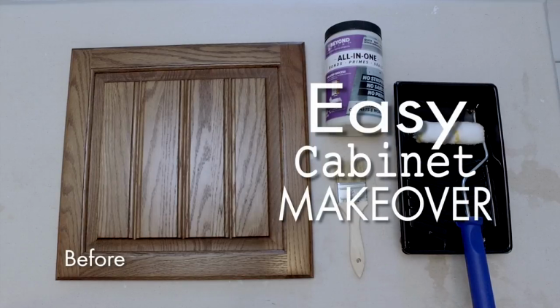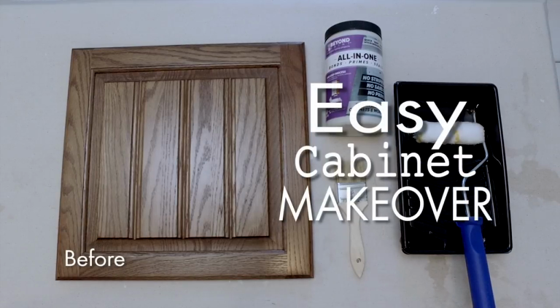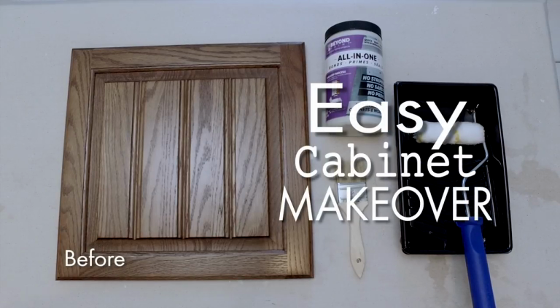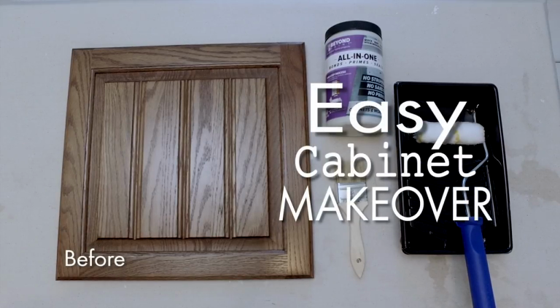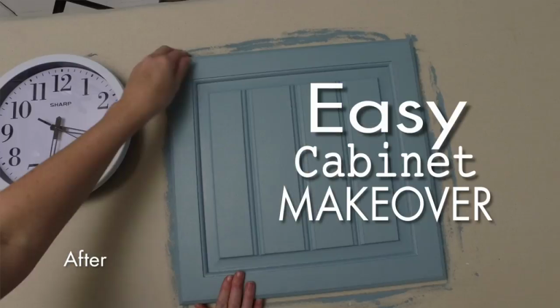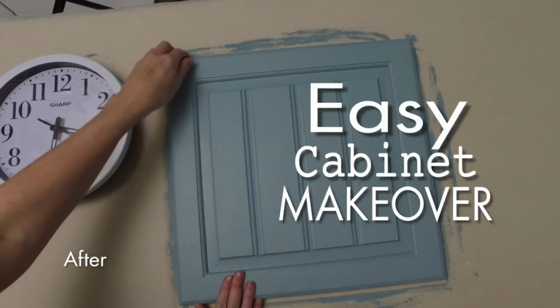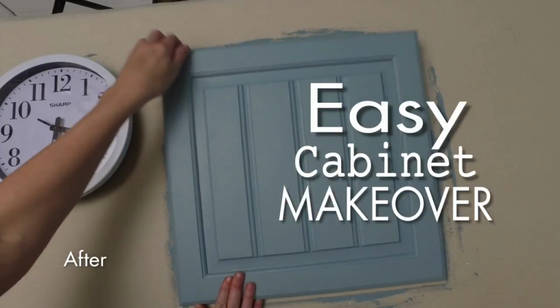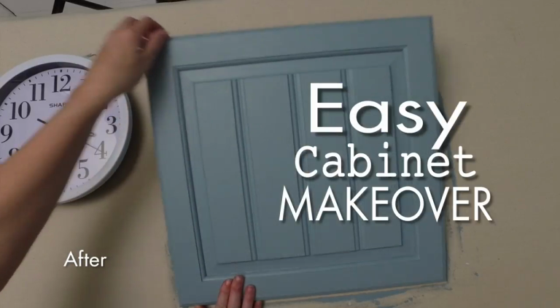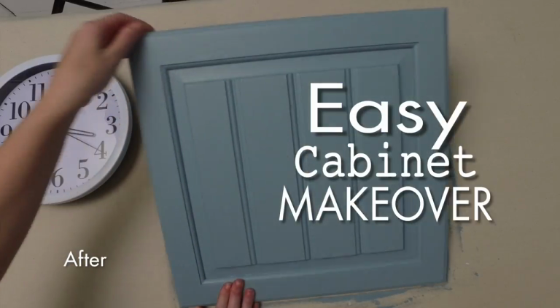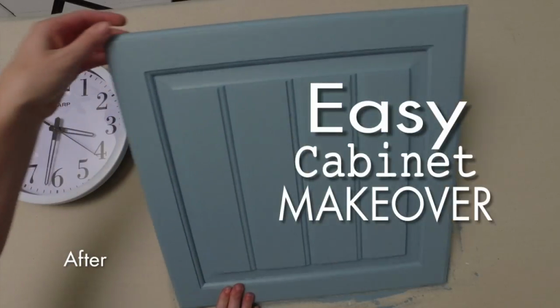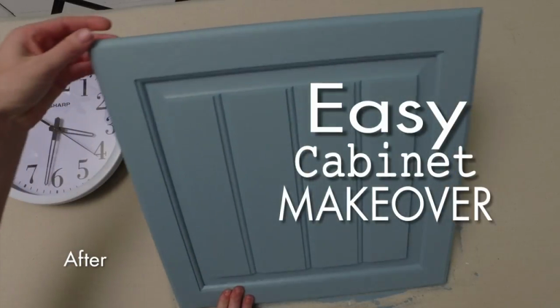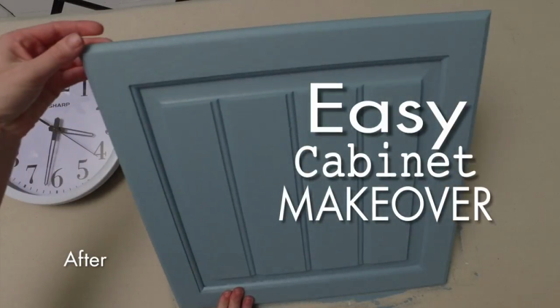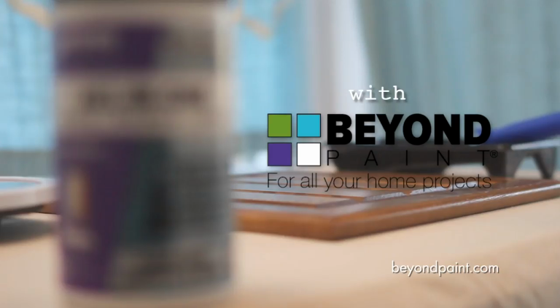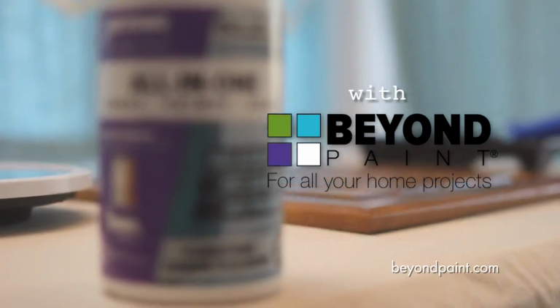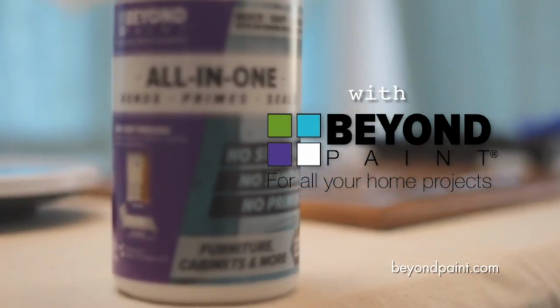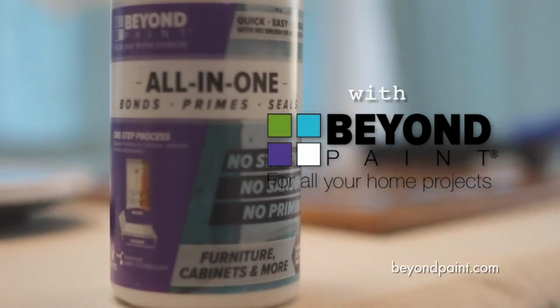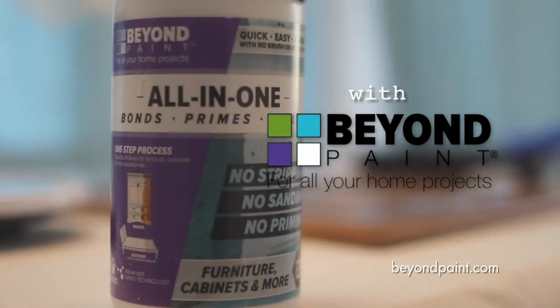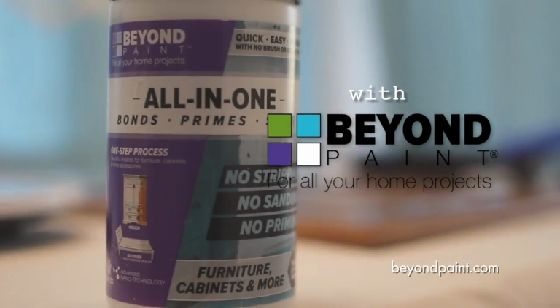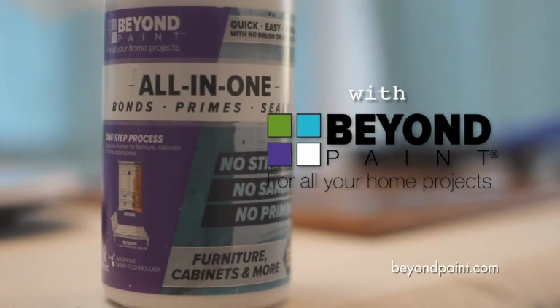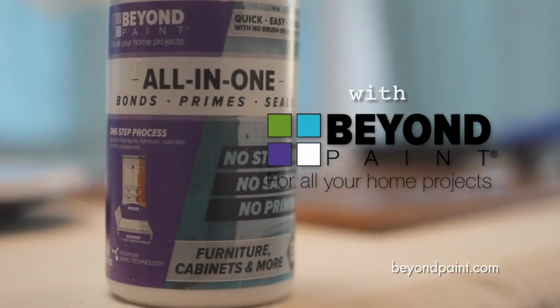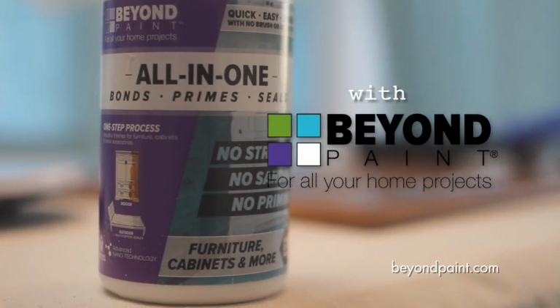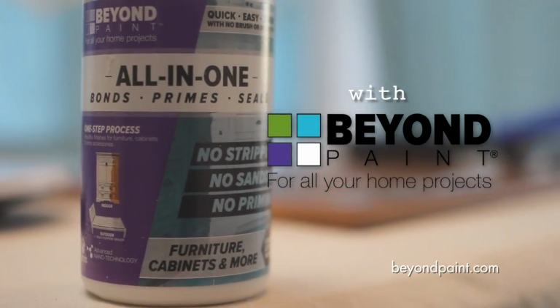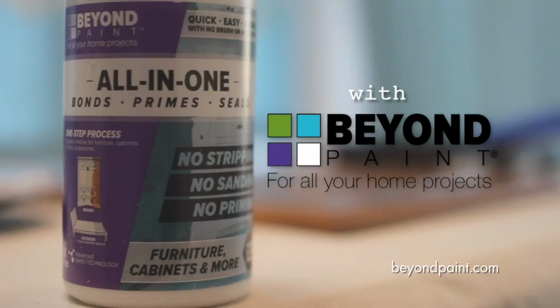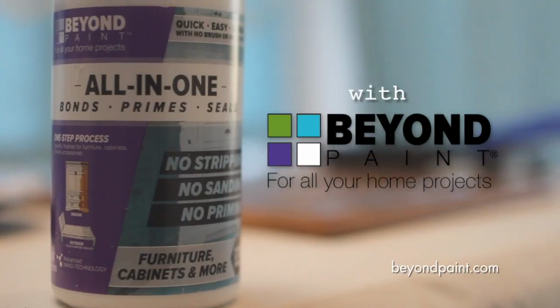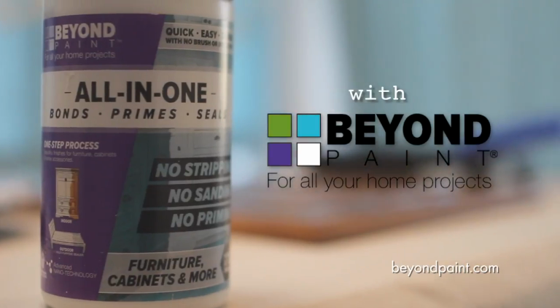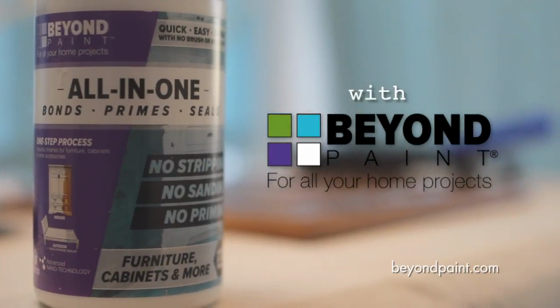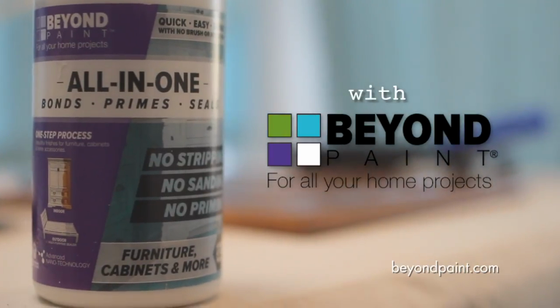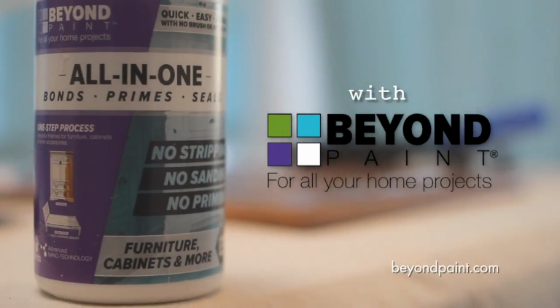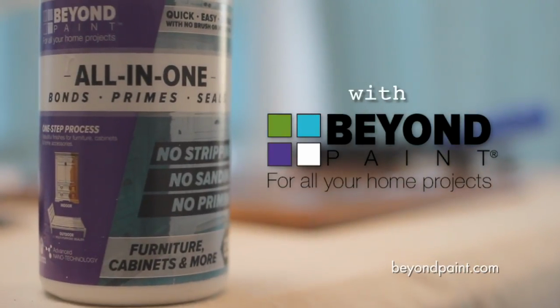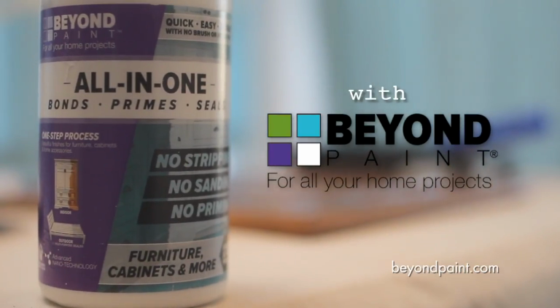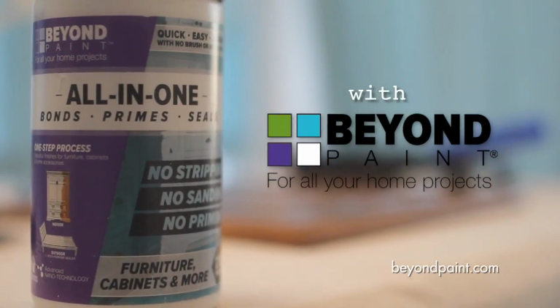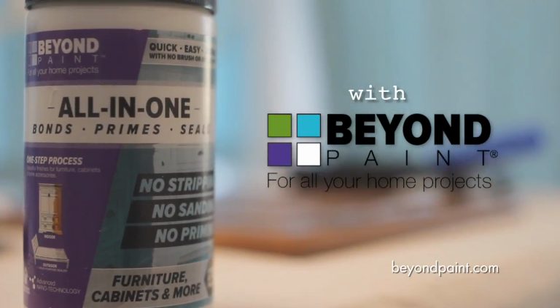Easy cabinet makeover using Beyond Paint All-in-One with bonding agent, color, and sealer.